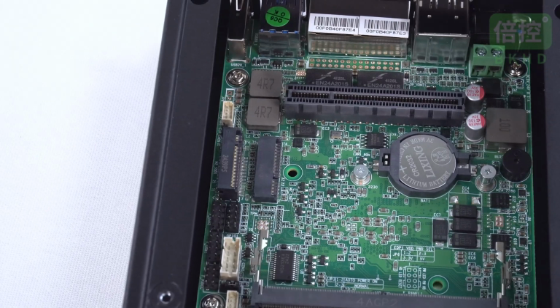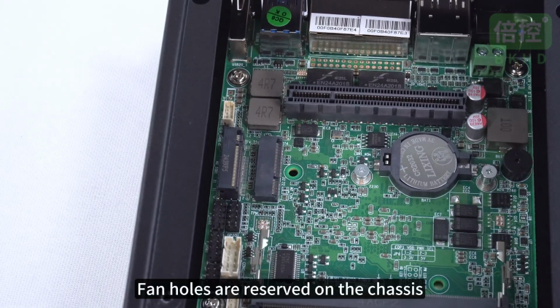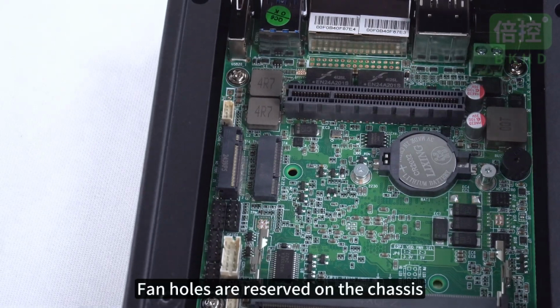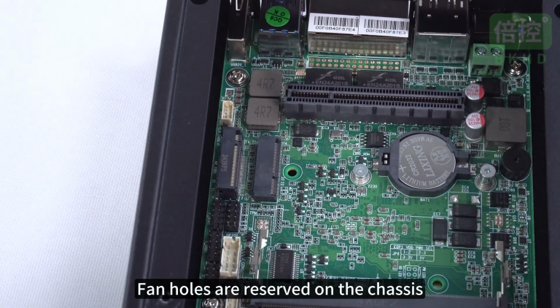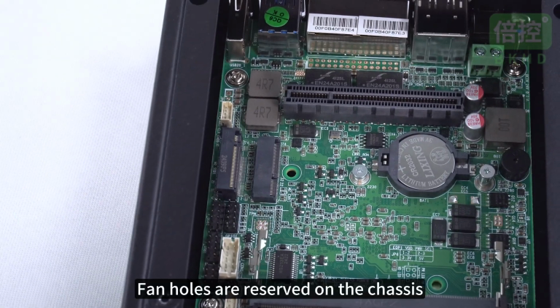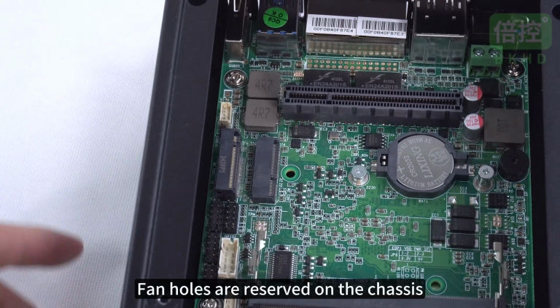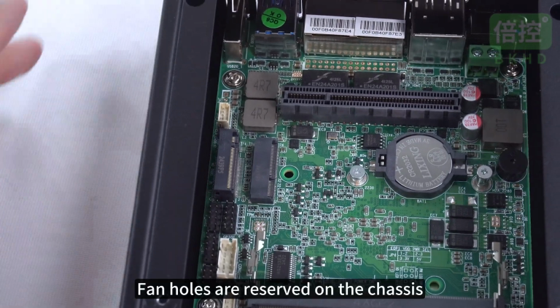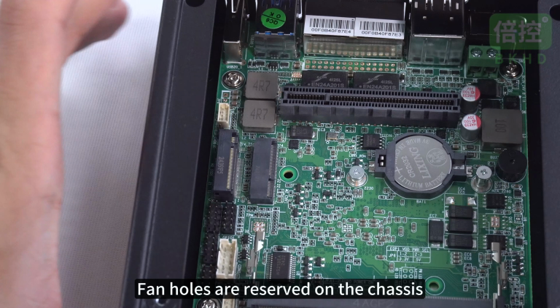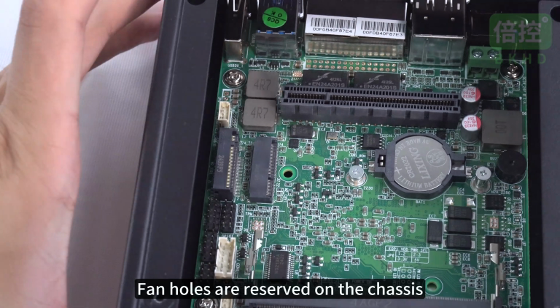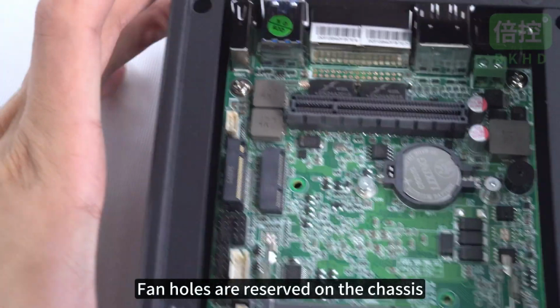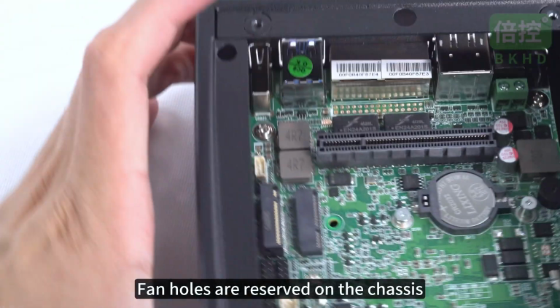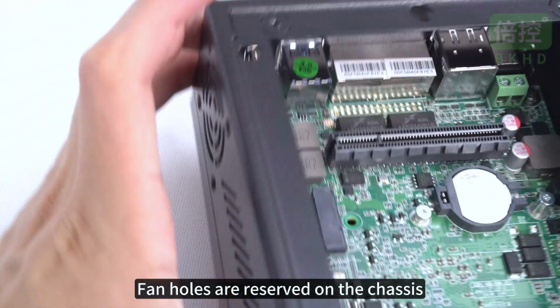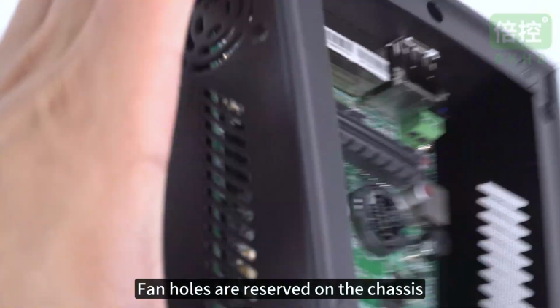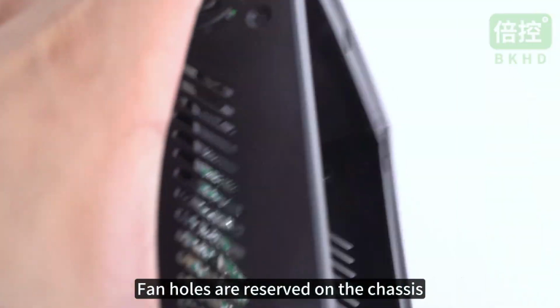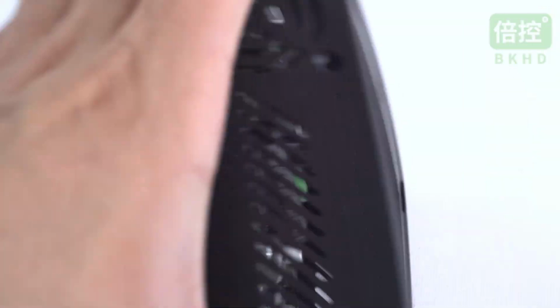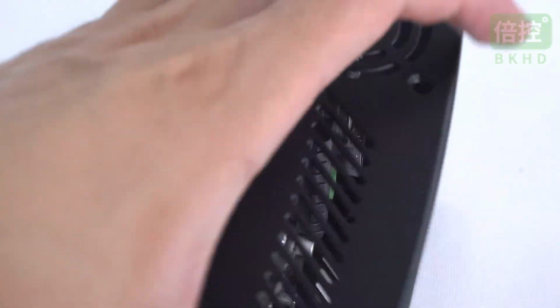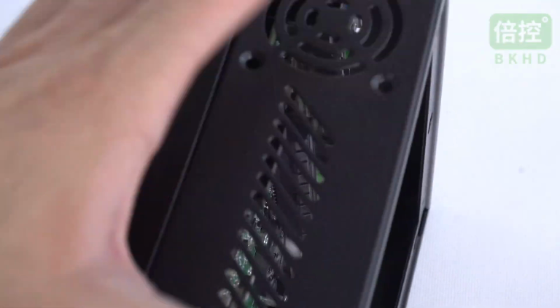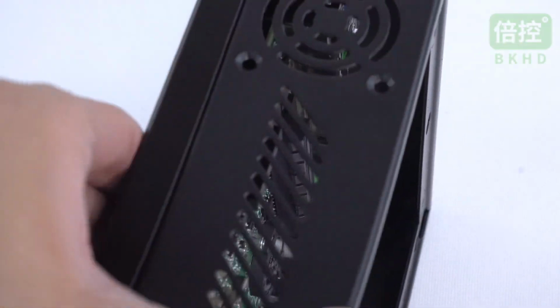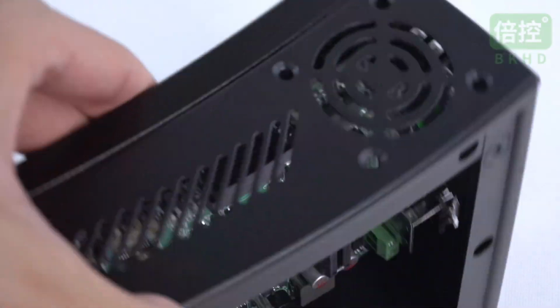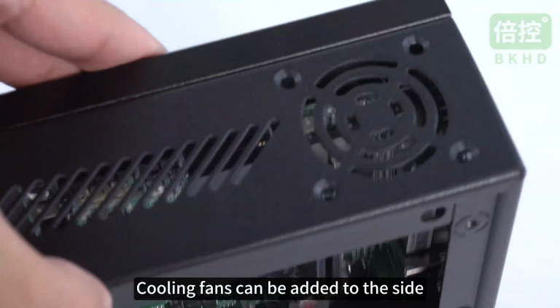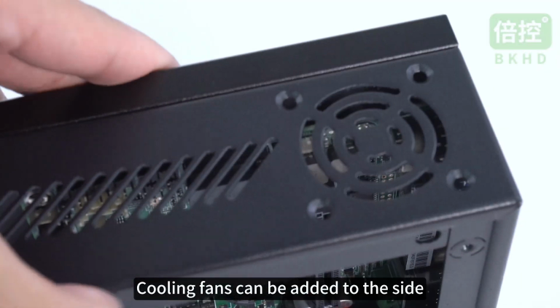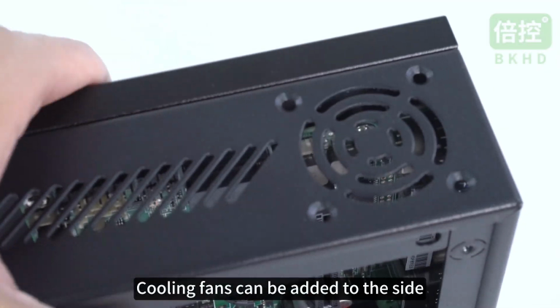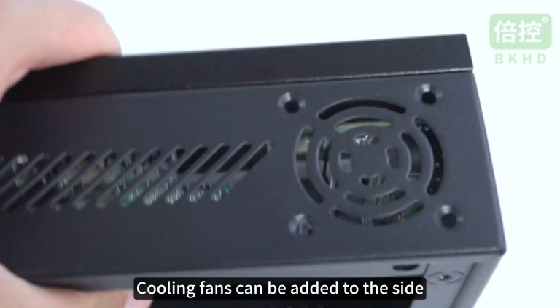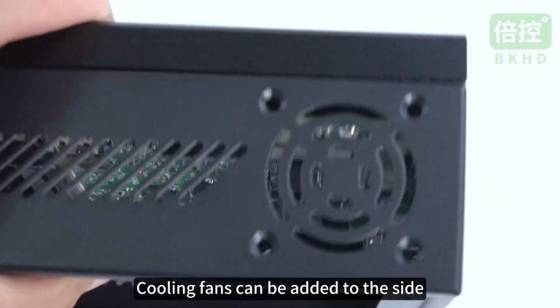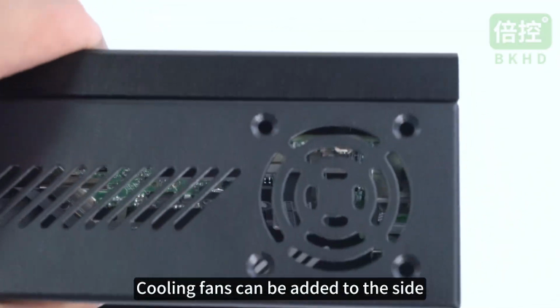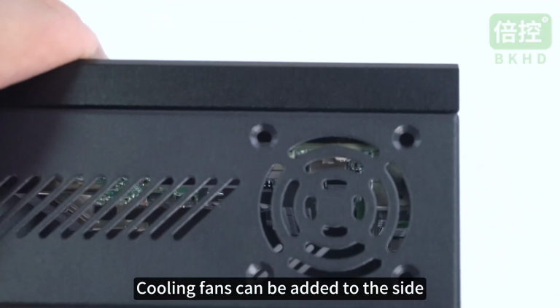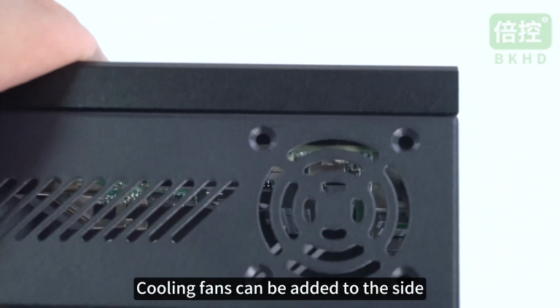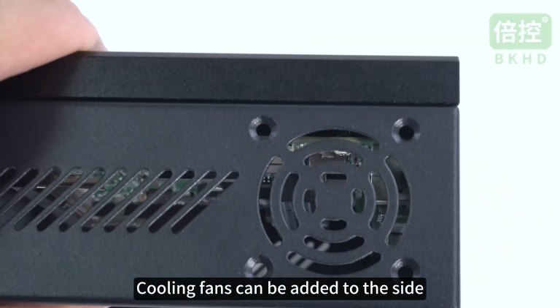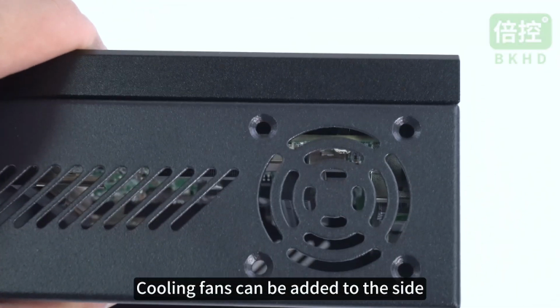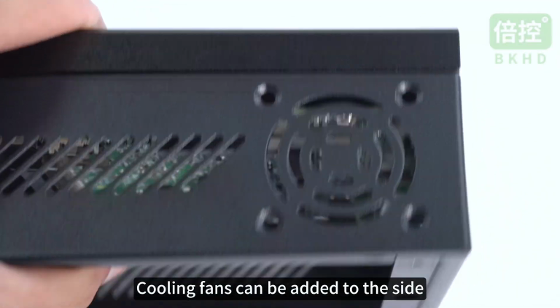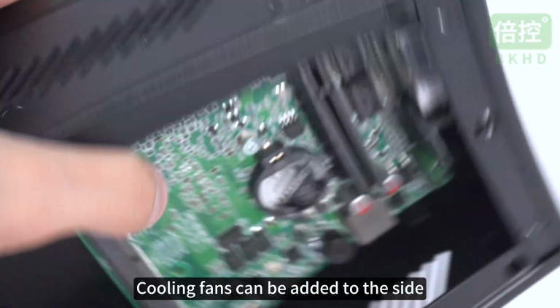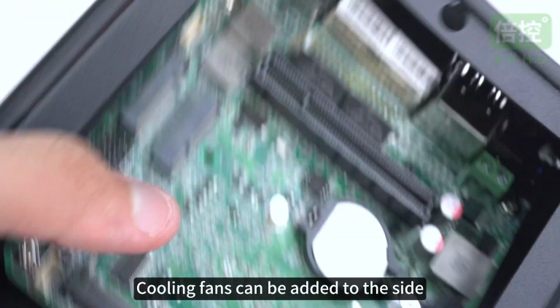Fan holes are reserved on the chassis, and cooling fans can be added to the side.